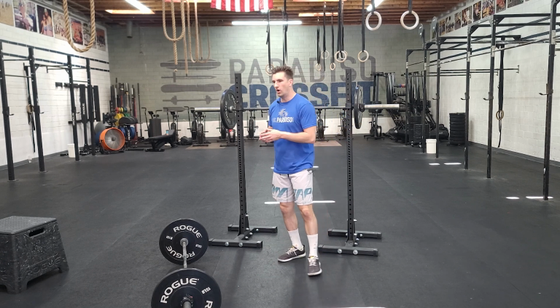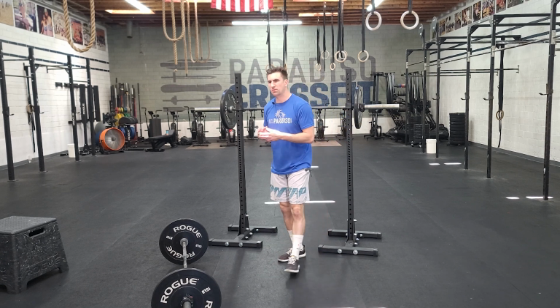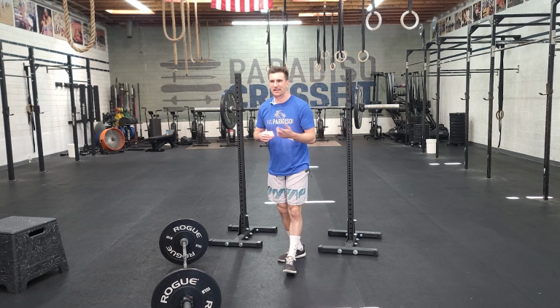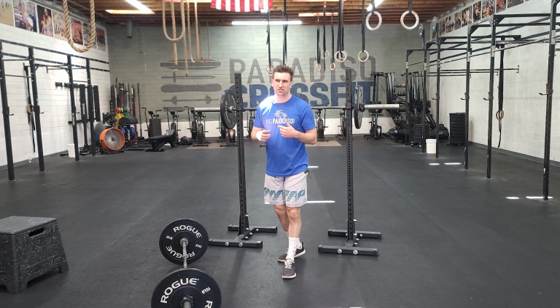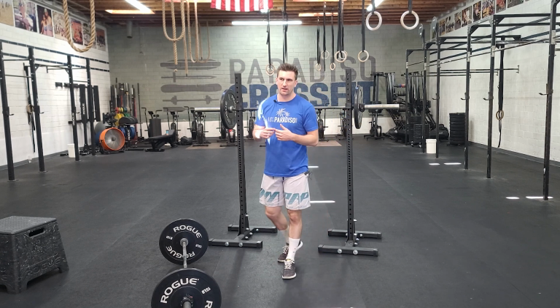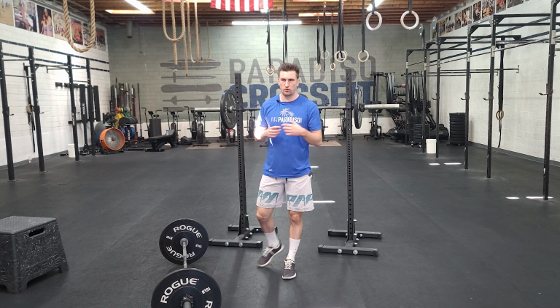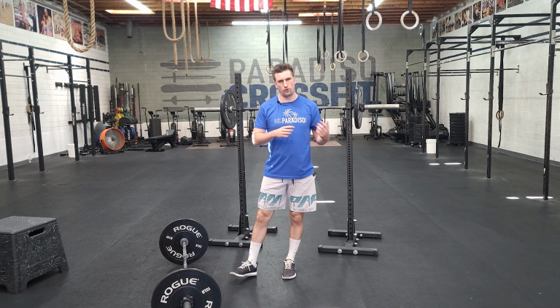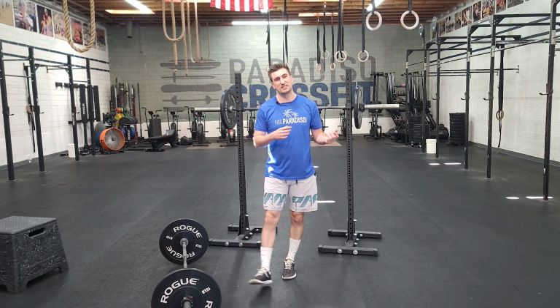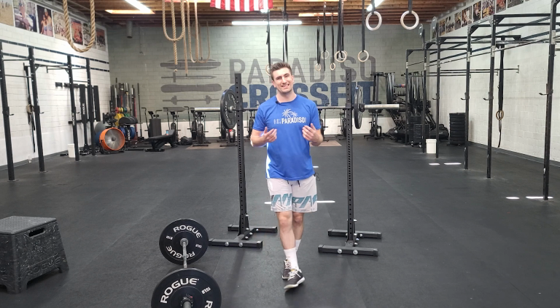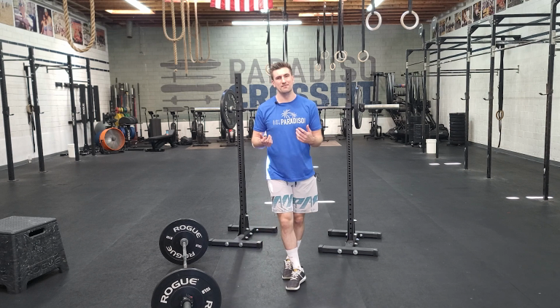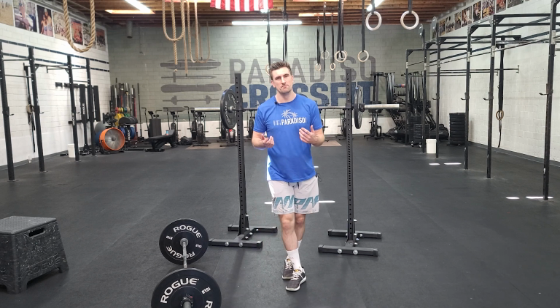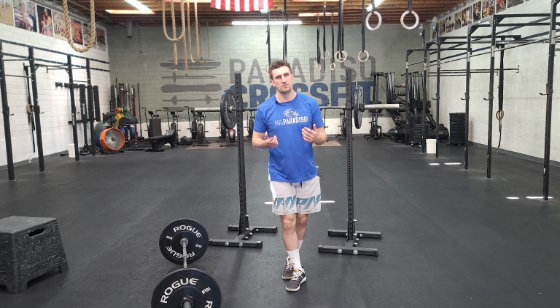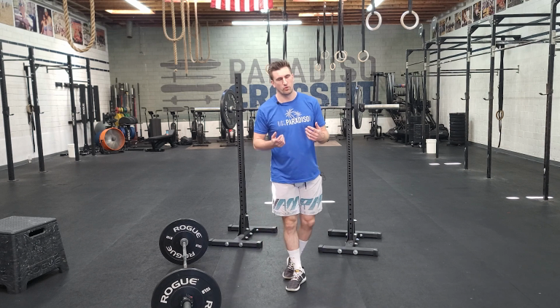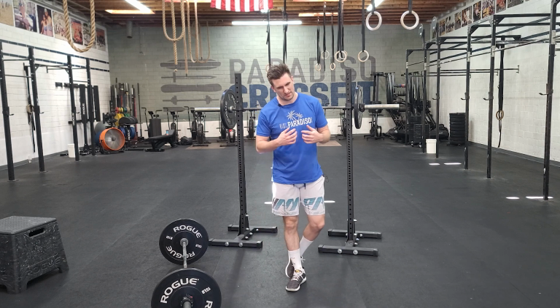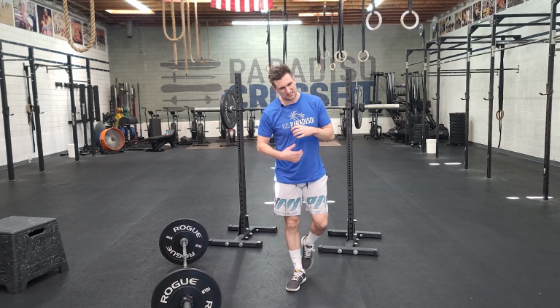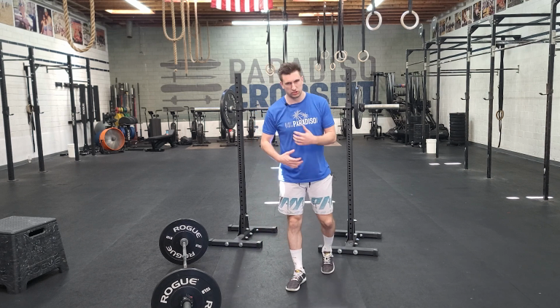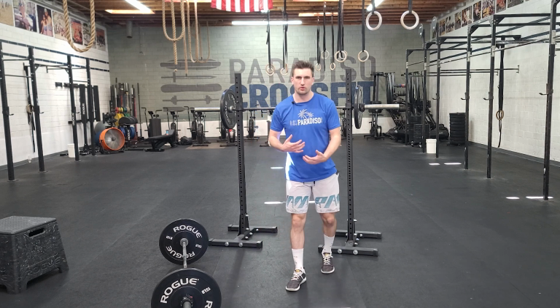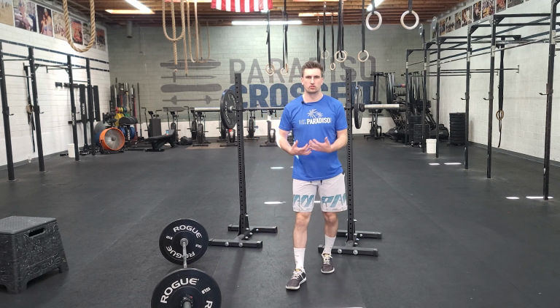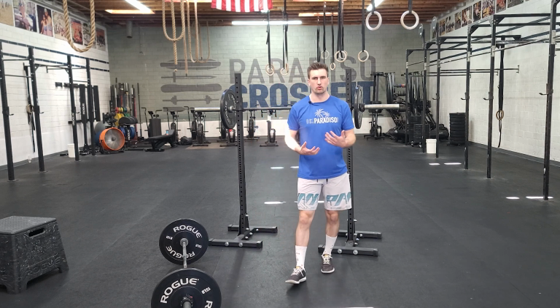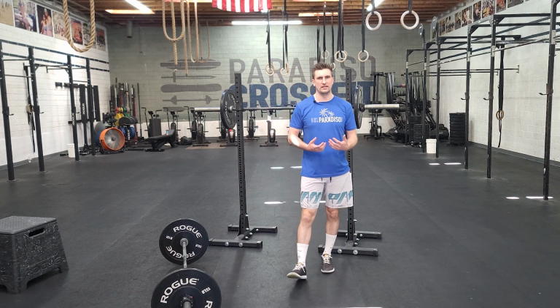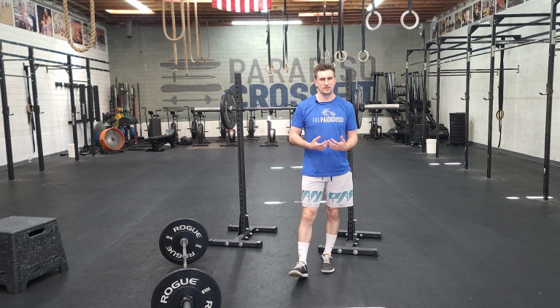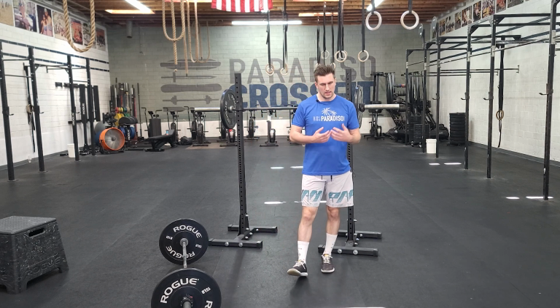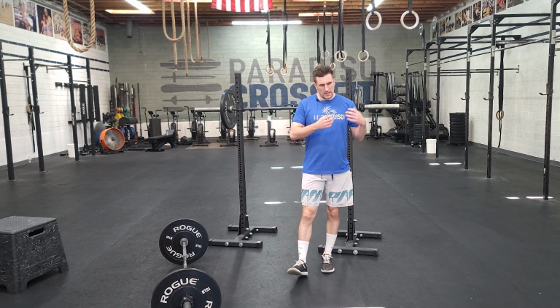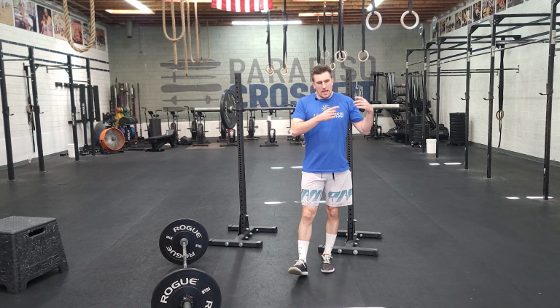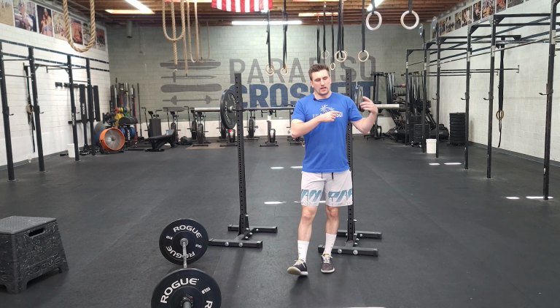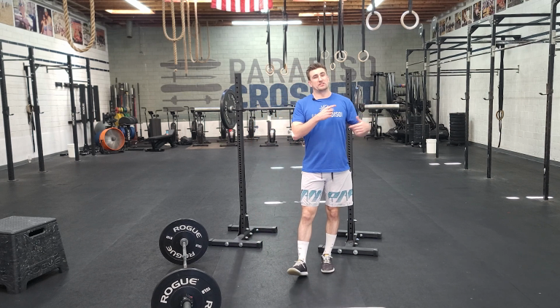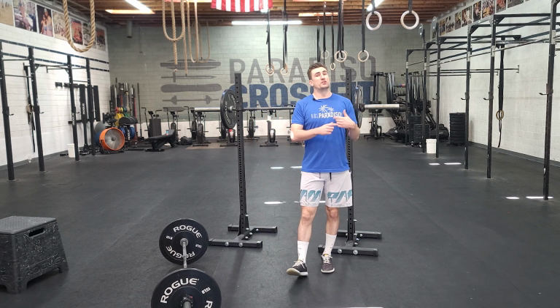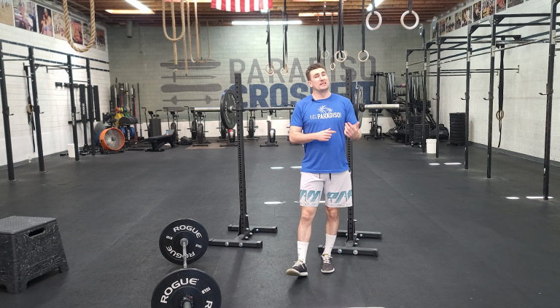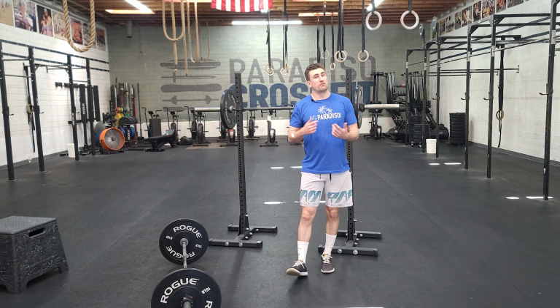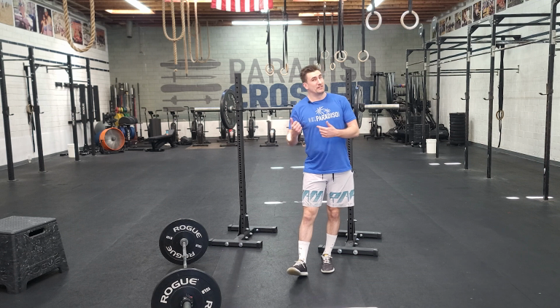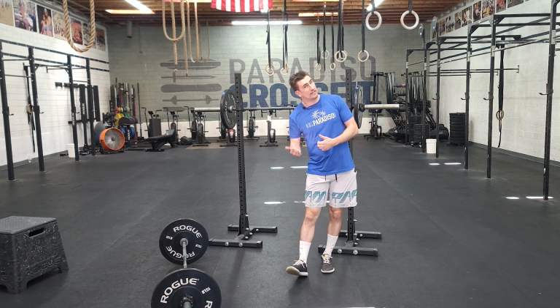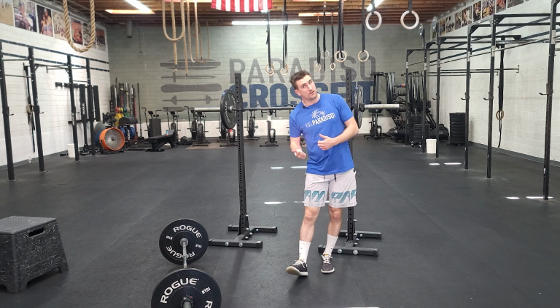Our percentage today: we're doing four sets of 10. We want to be nice and slow and controlled on these, and our percentage is based off of our deadlift.